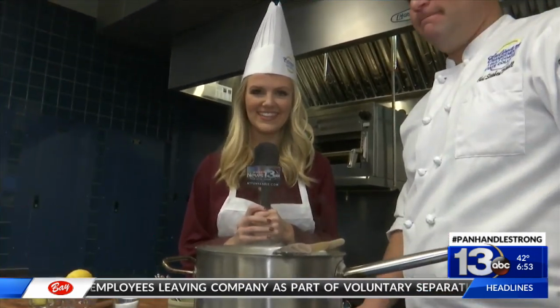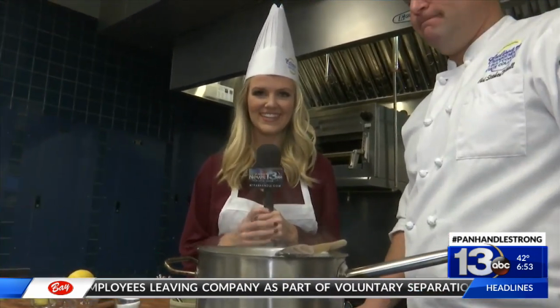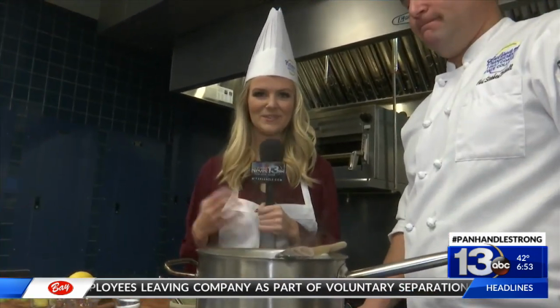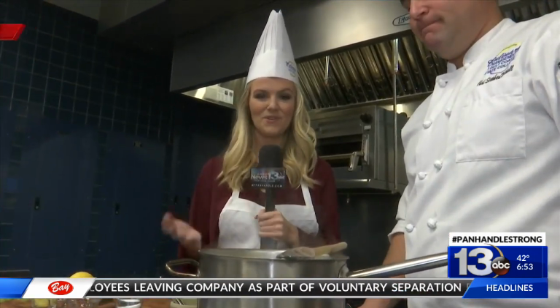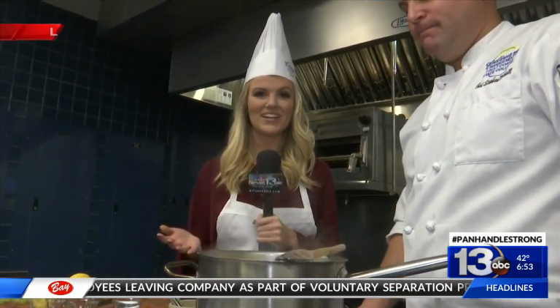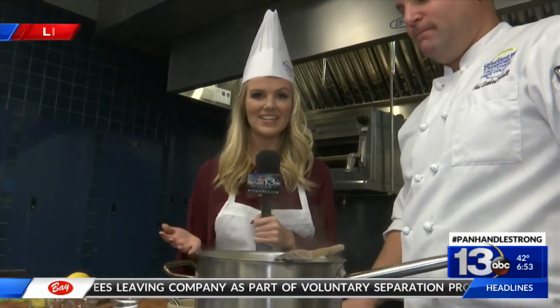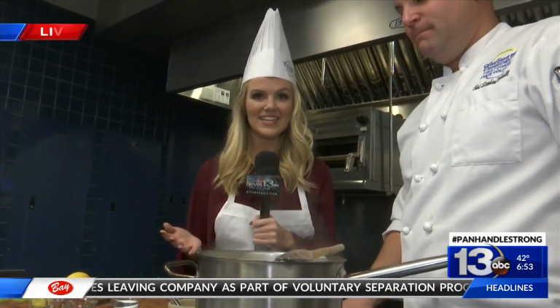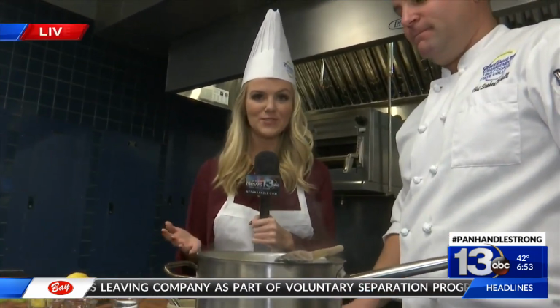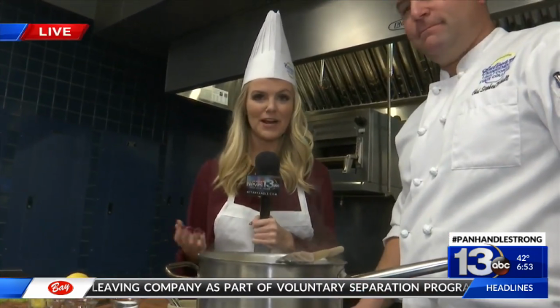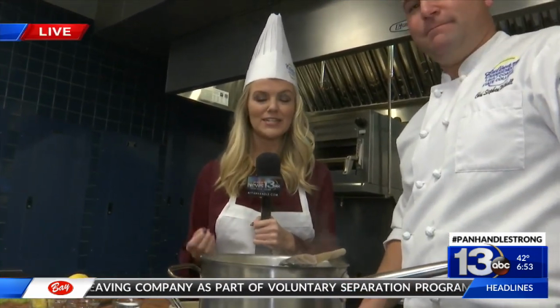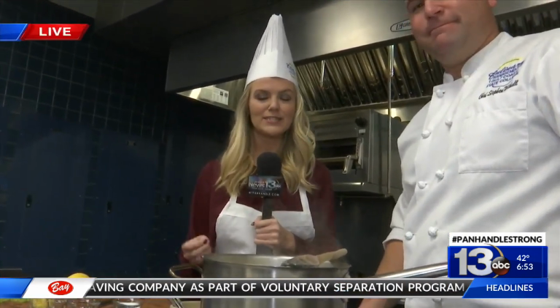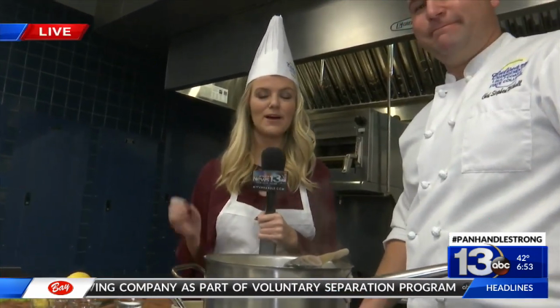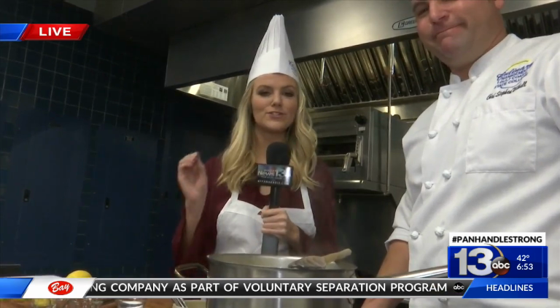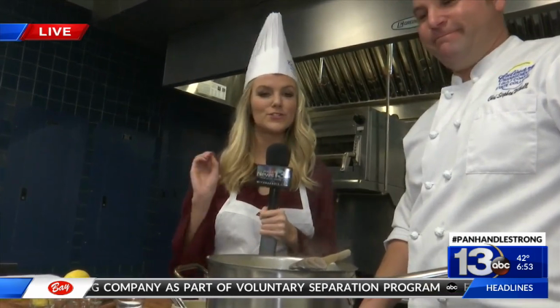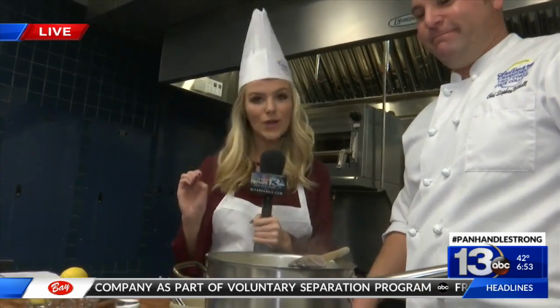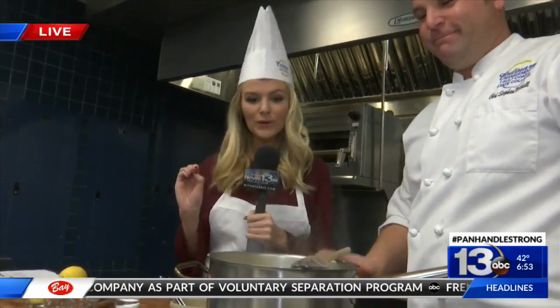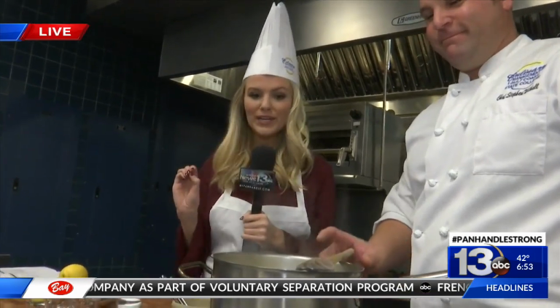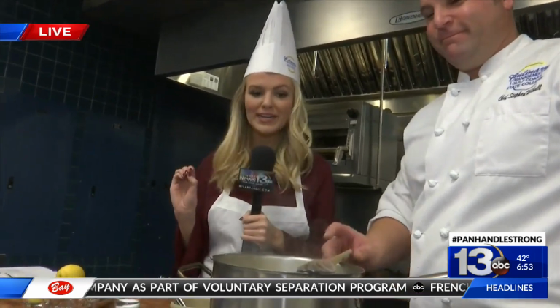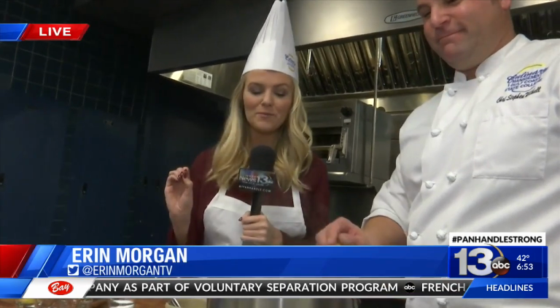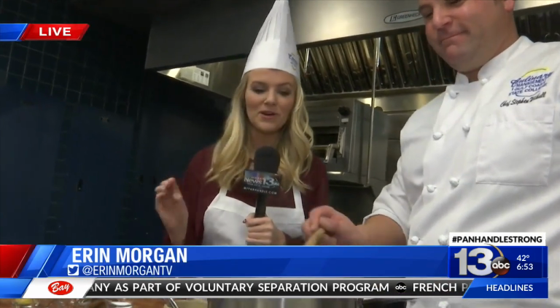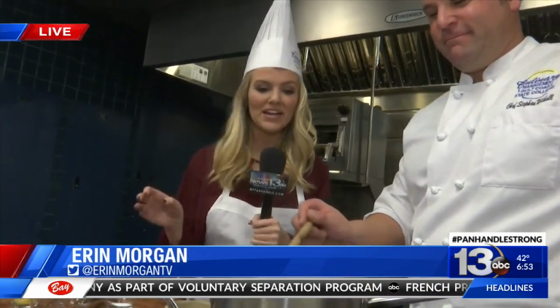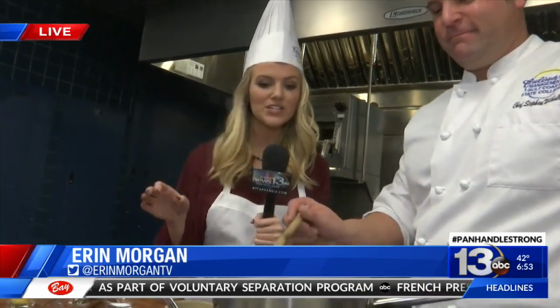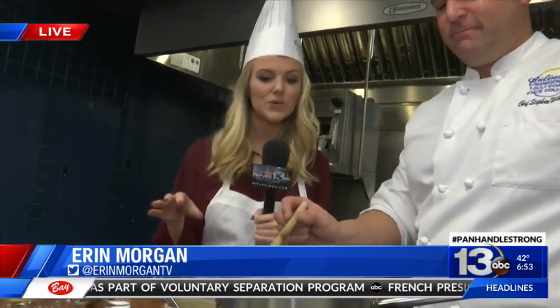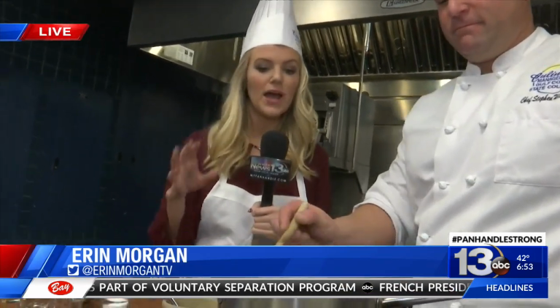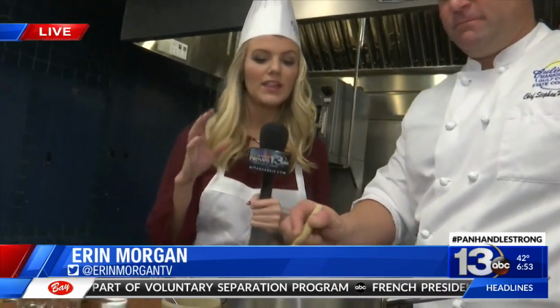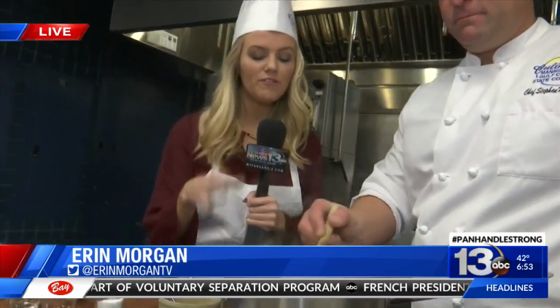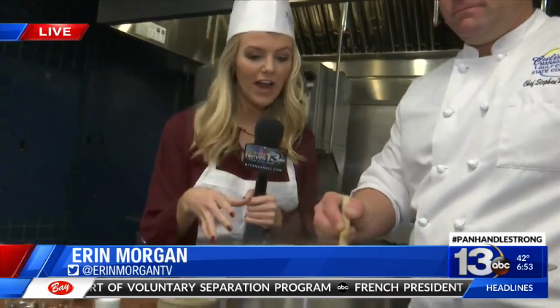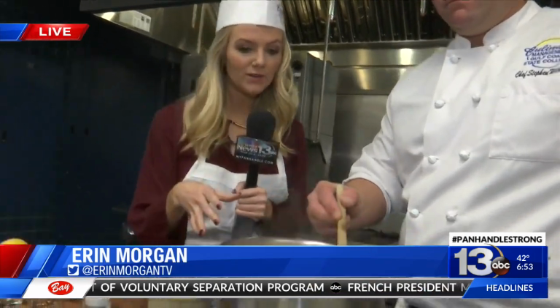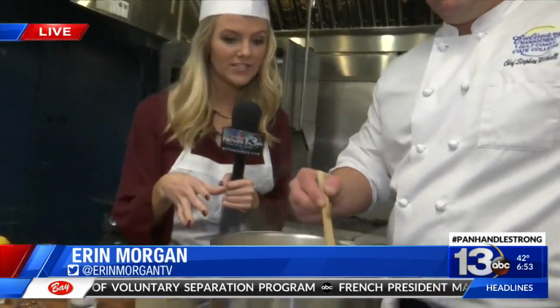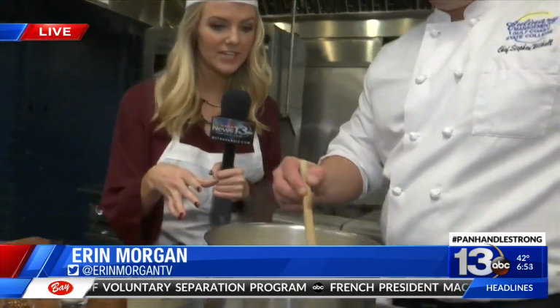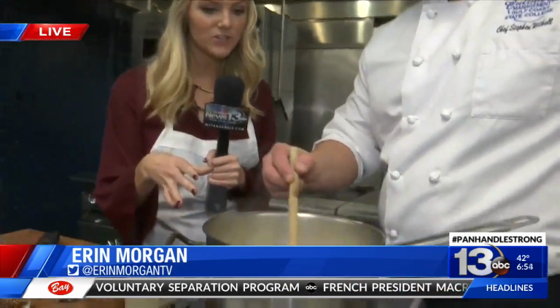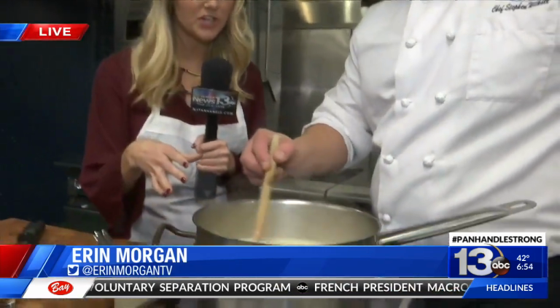Good morning, guys. That's right — it smells so good in here. We are getting to the final stages of the dish.